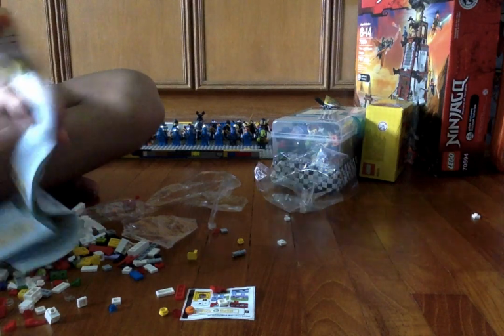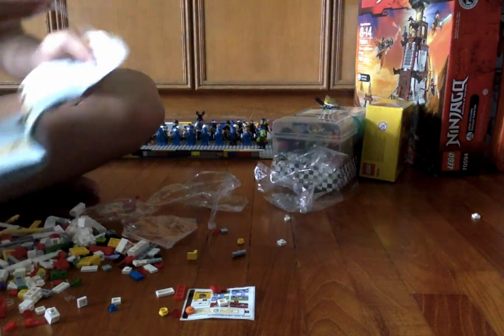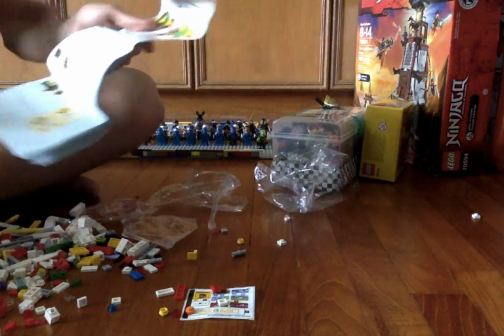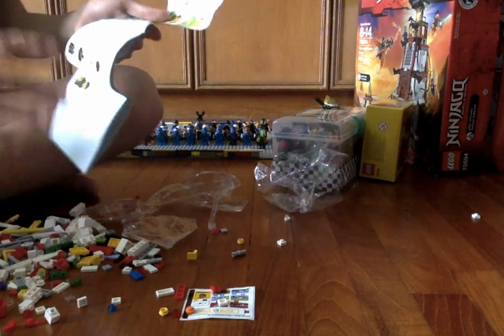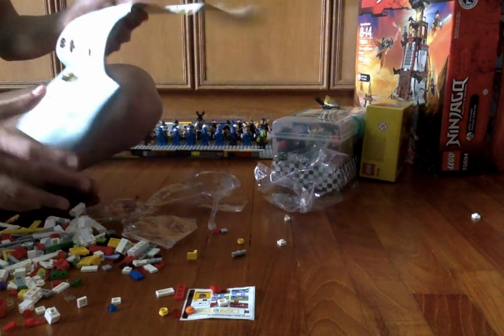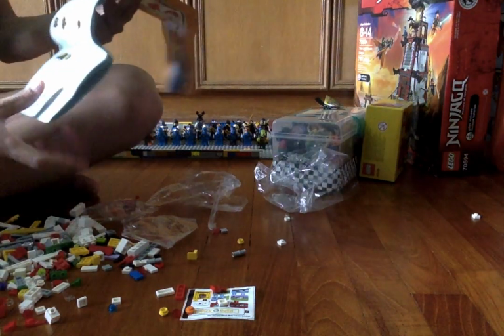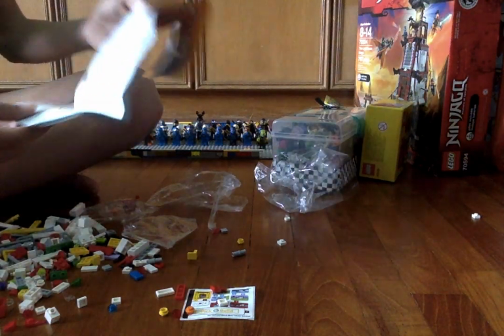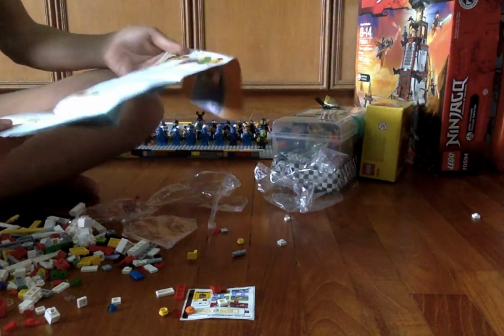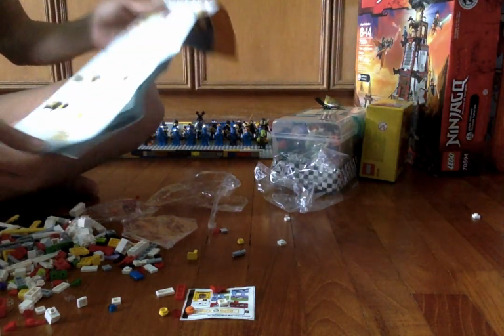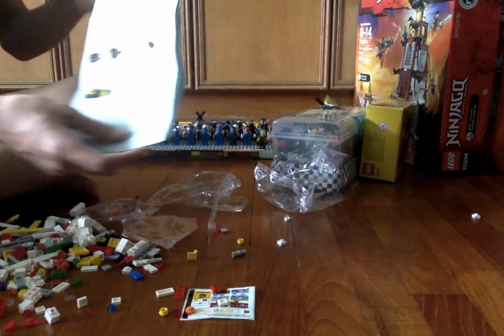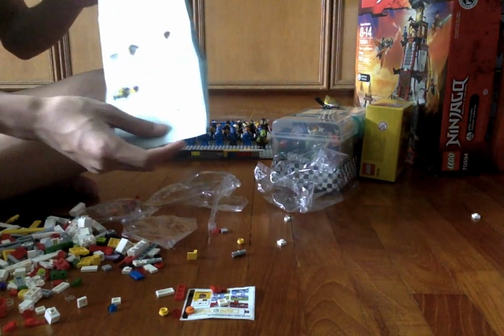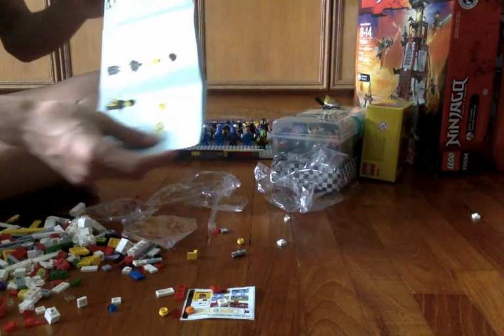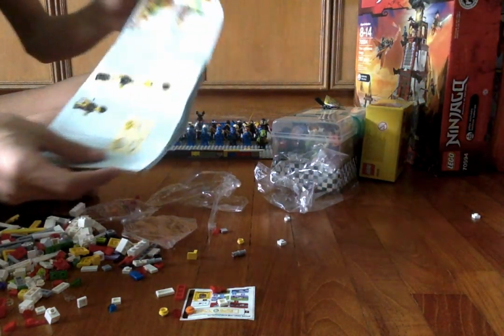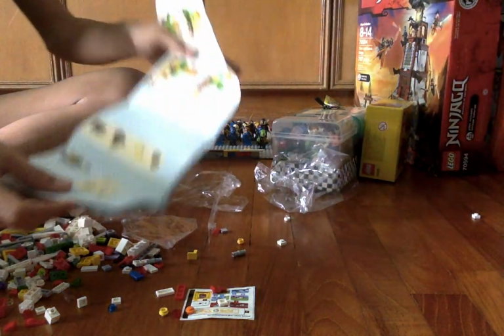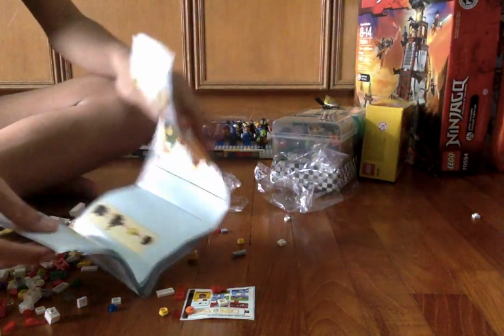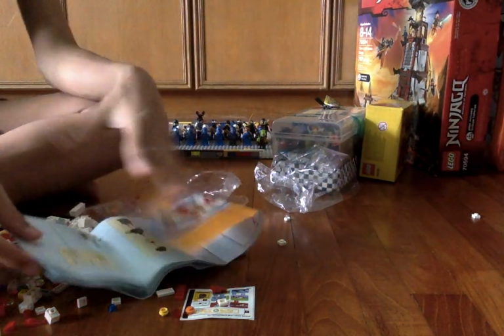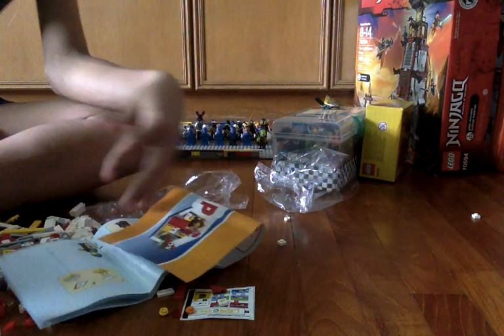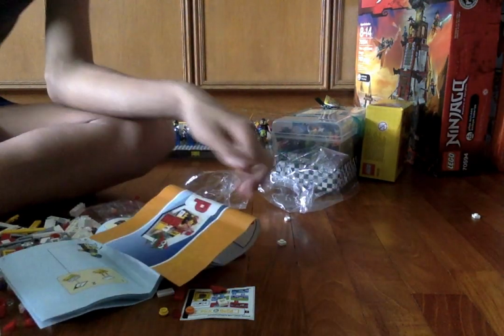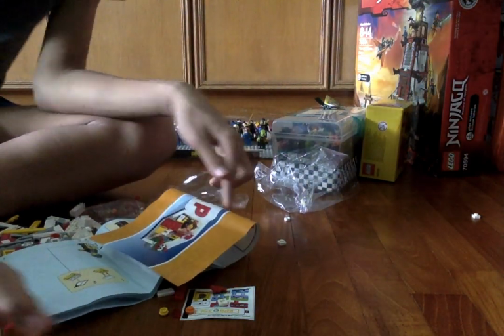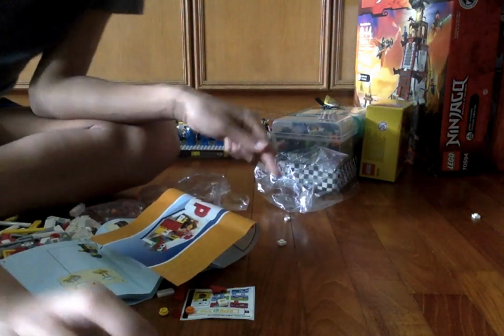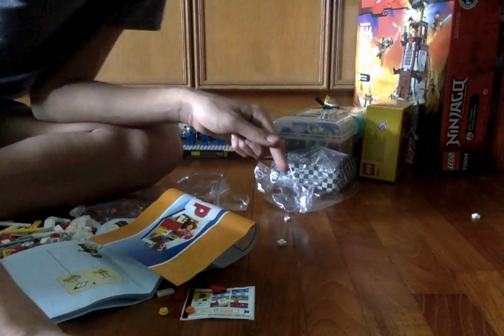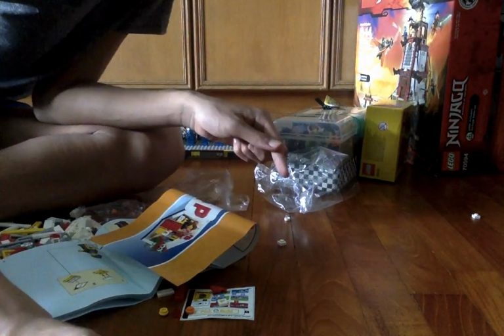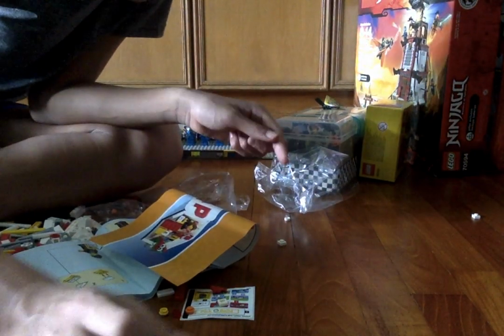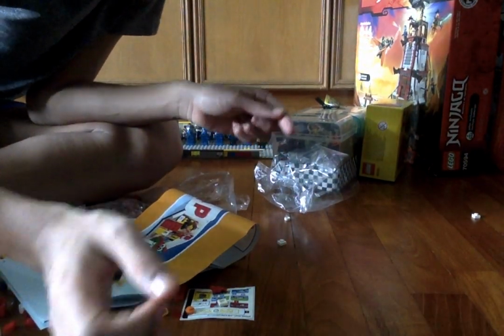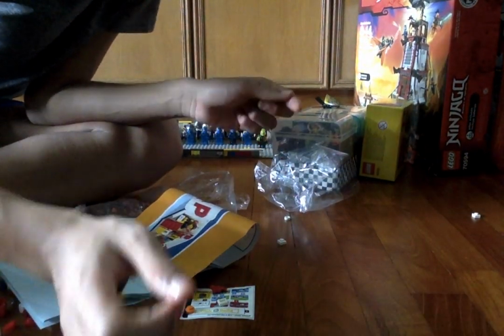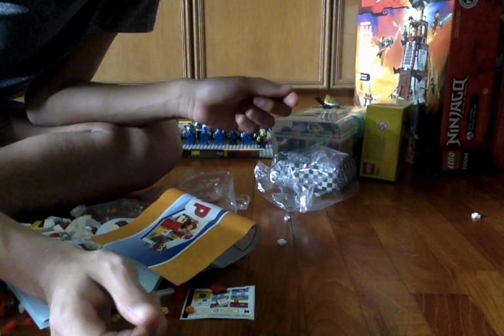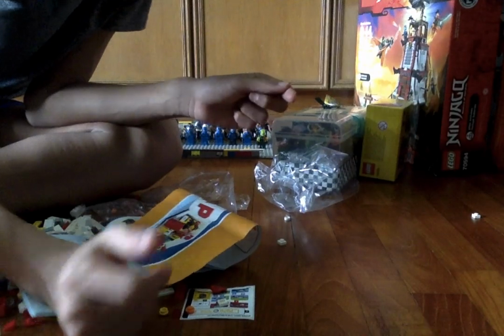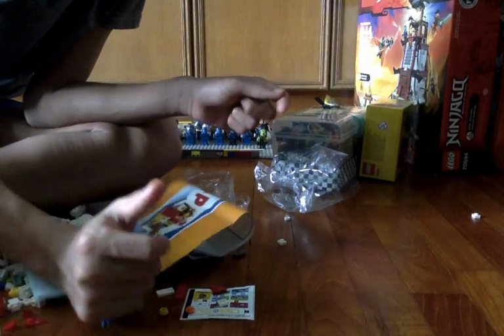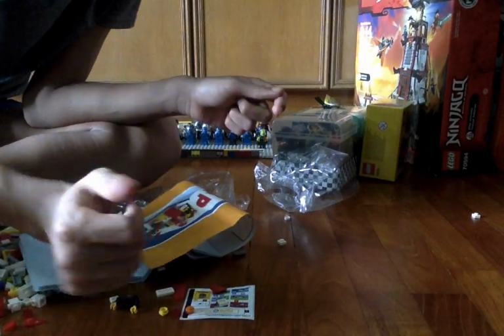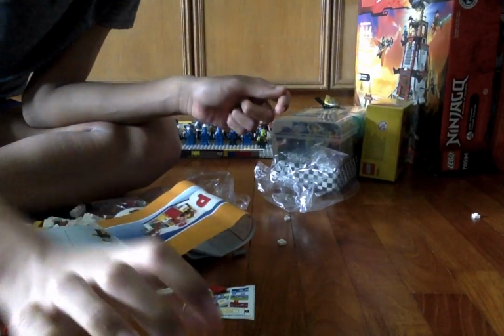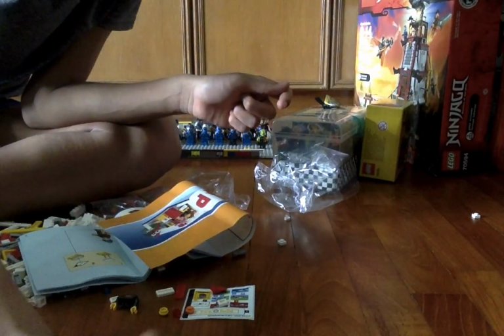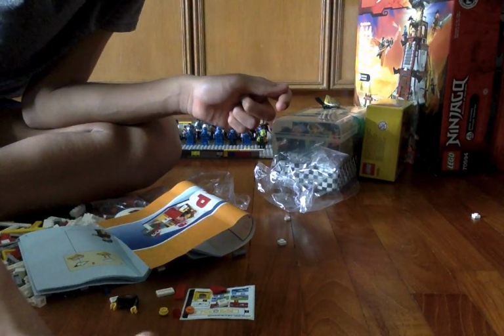So this is what the instructions look like guys, and basically I'm going to stop building right now, so bye bye.